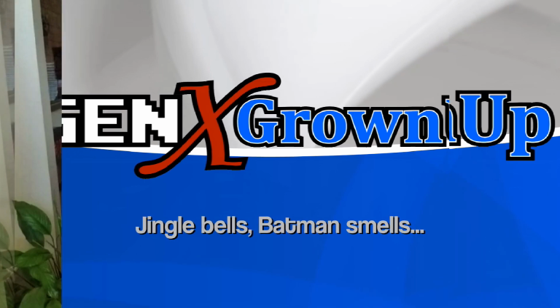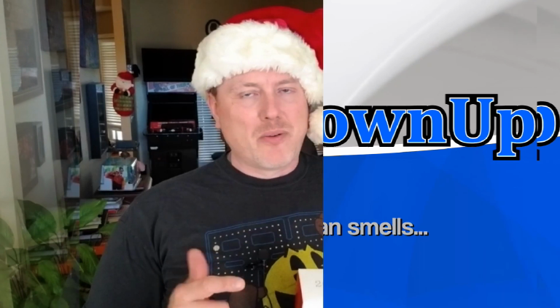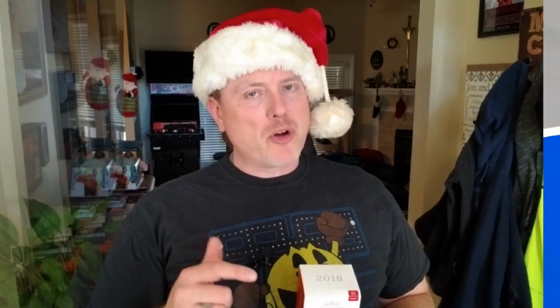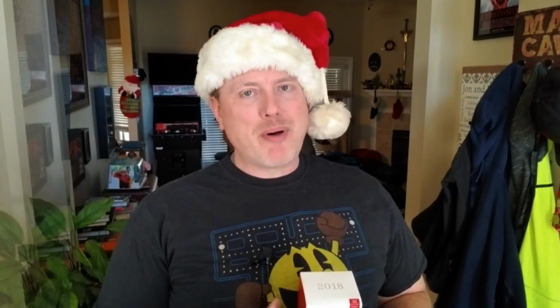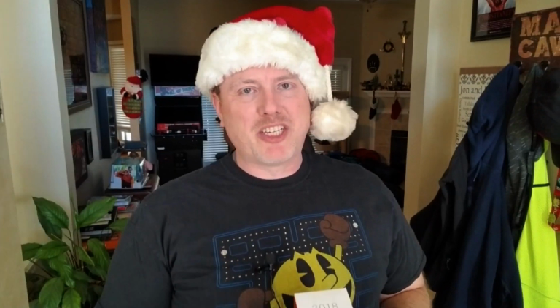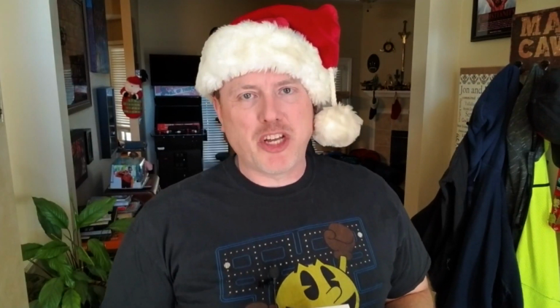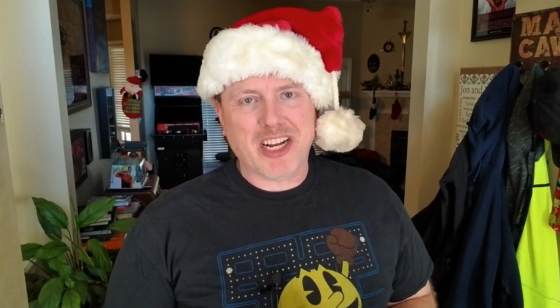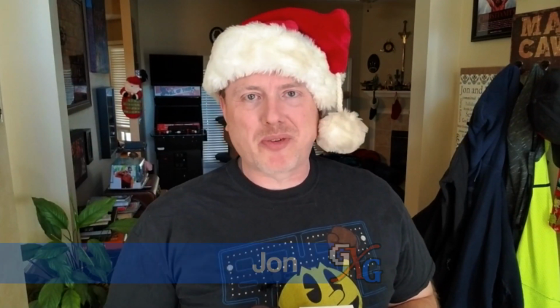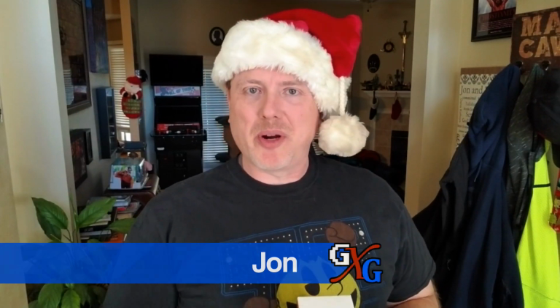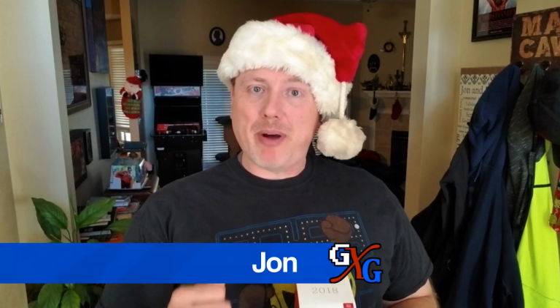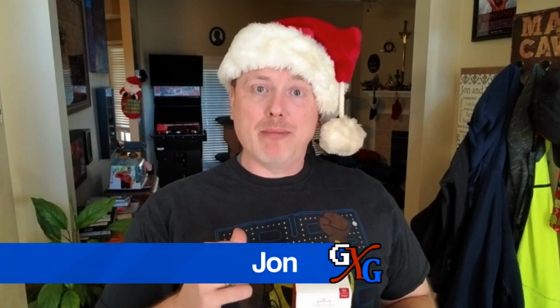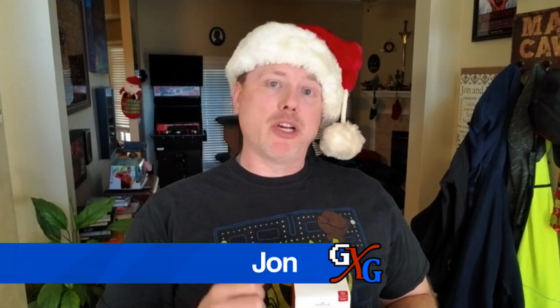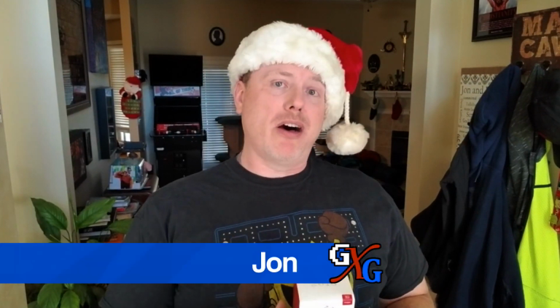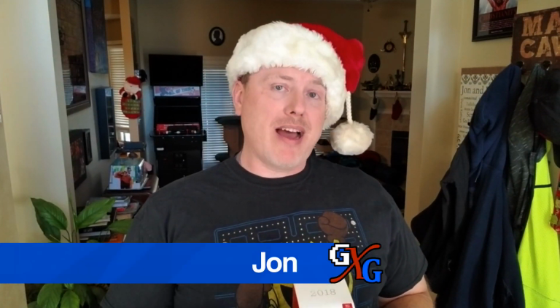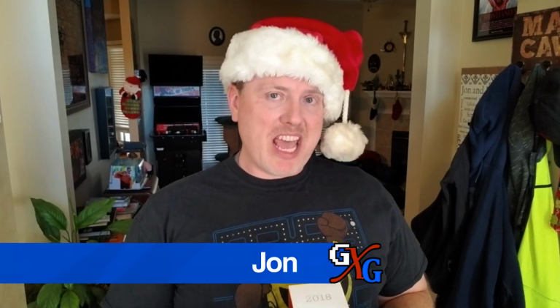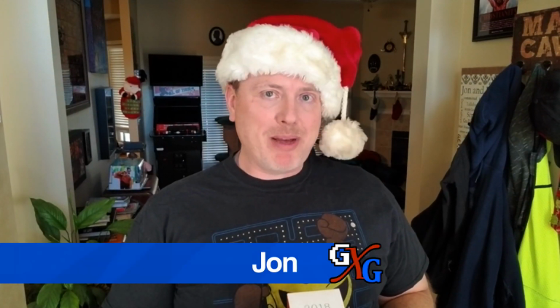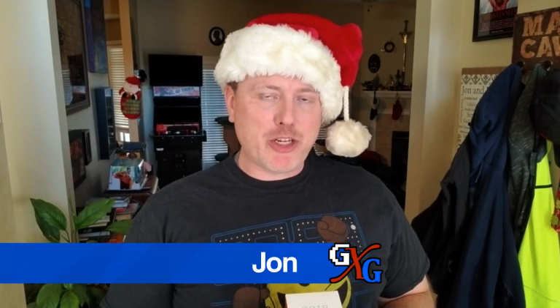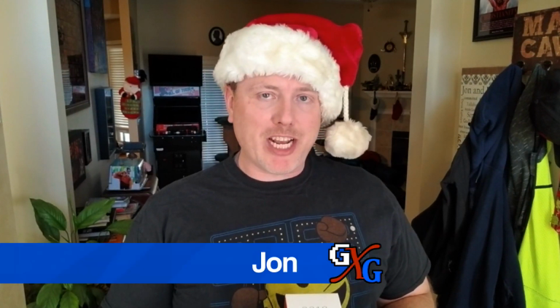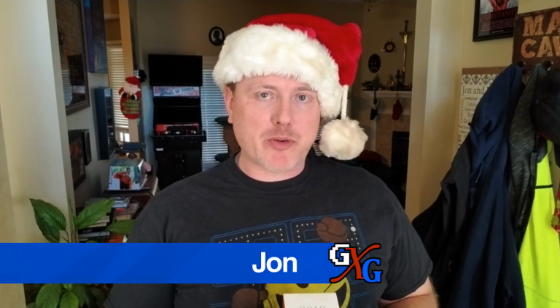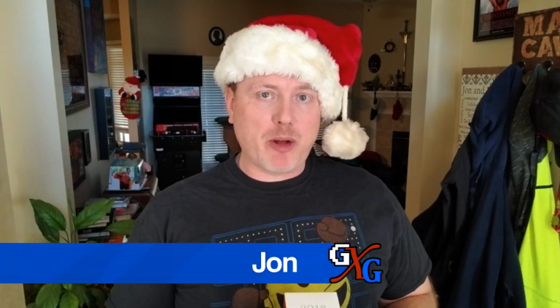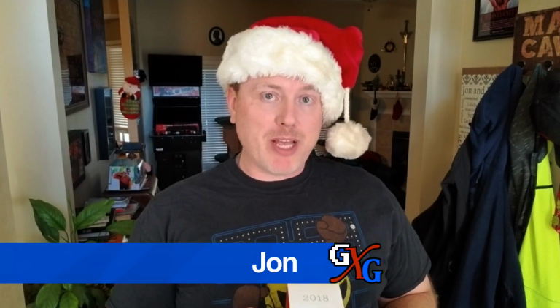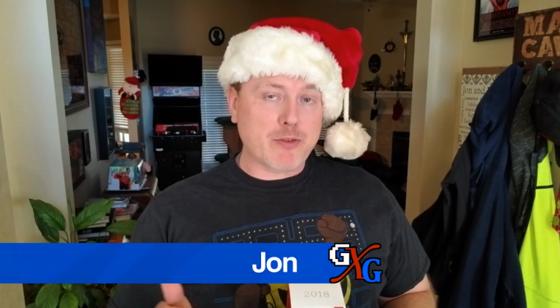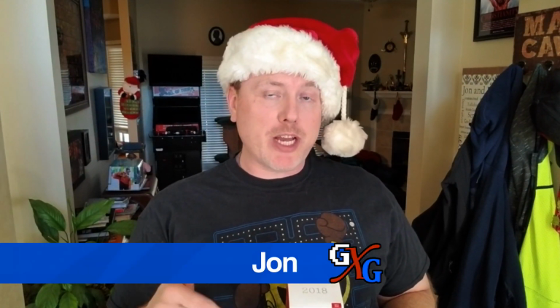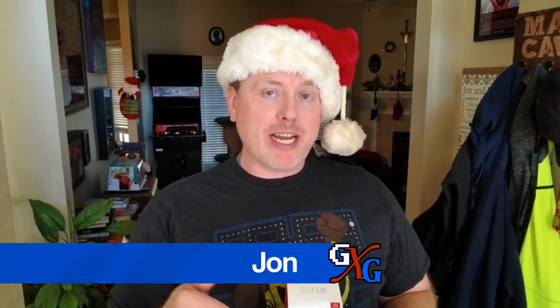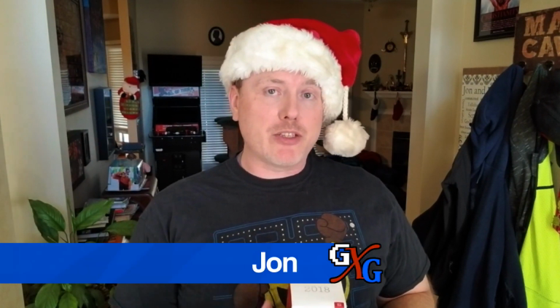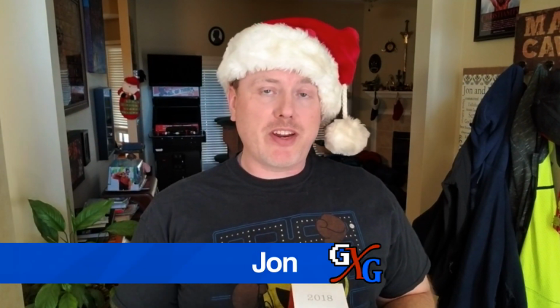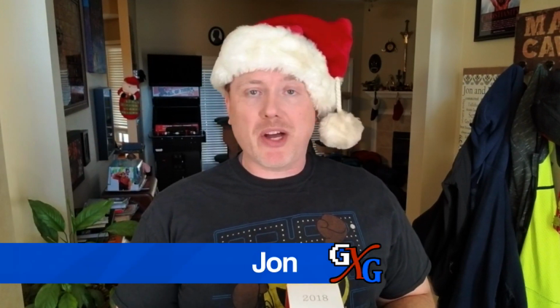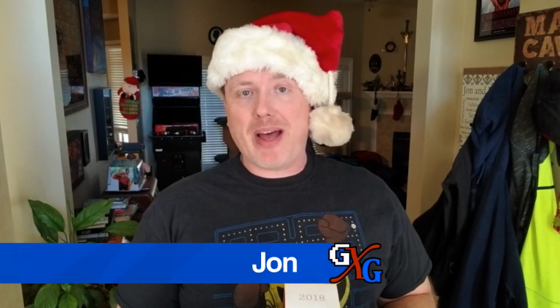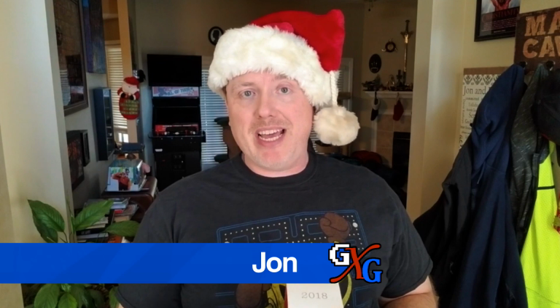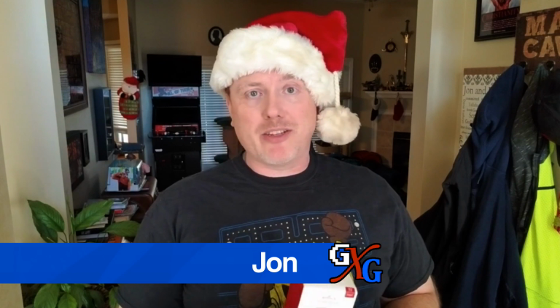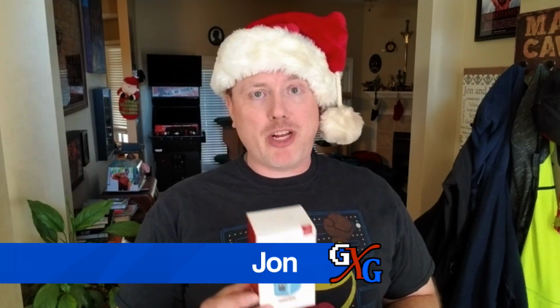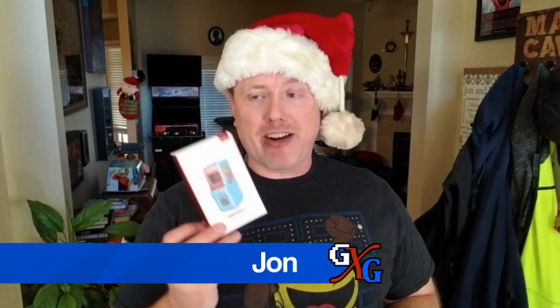Welcome back to Gen X Grown Up. I'm John. I am a Gen X Grown Up. Thanks for checking out this video and the channel.